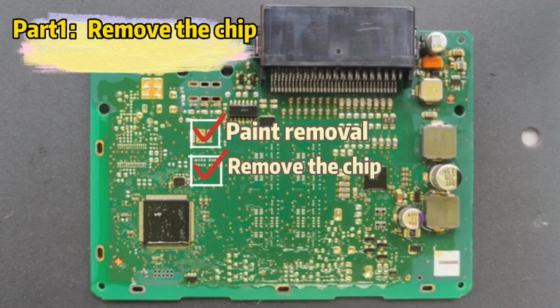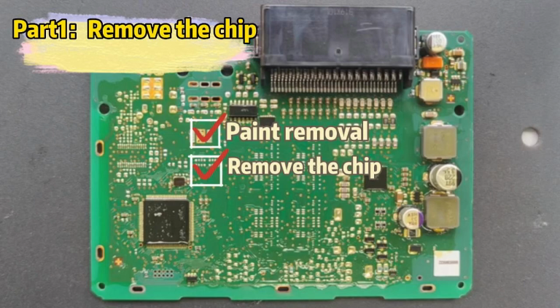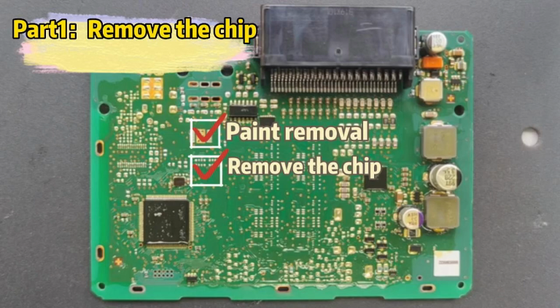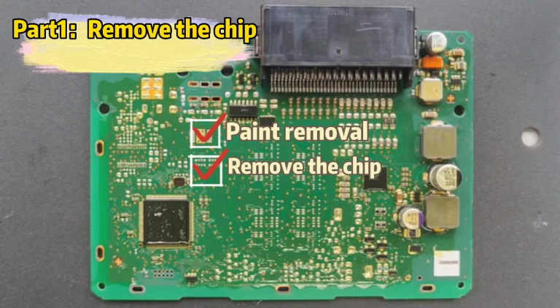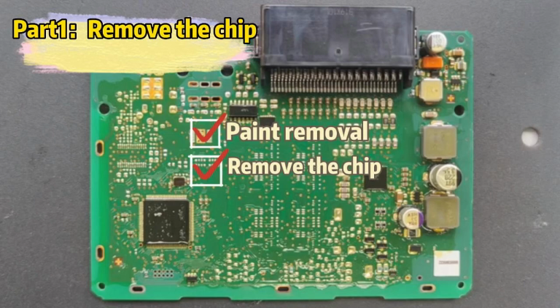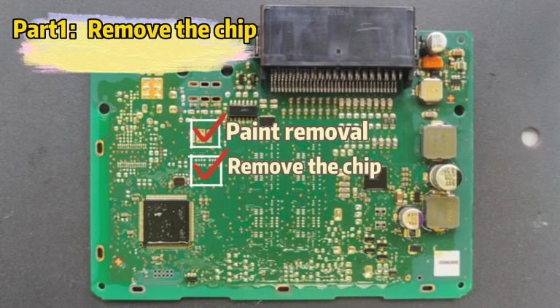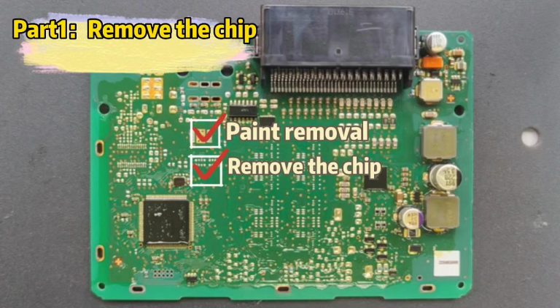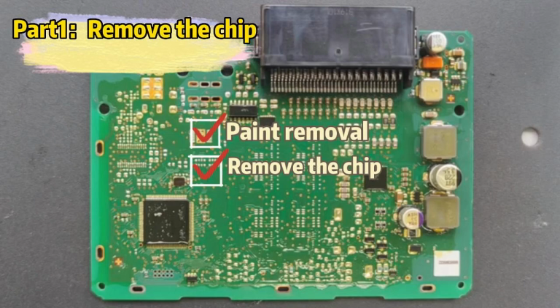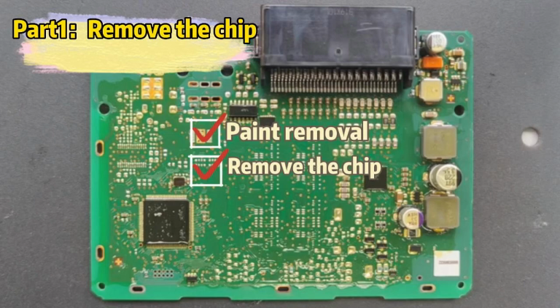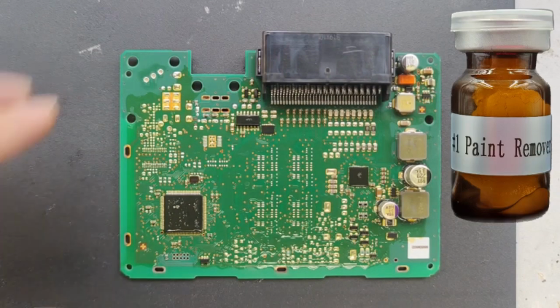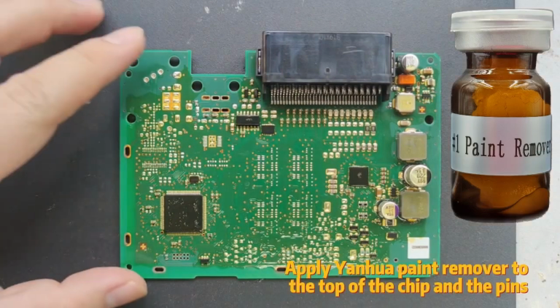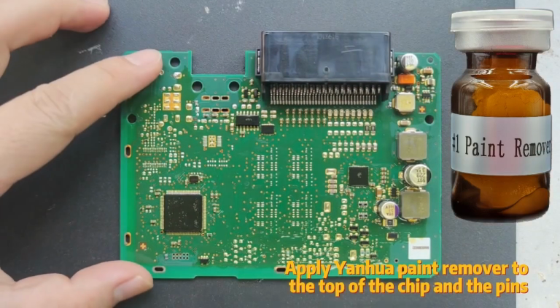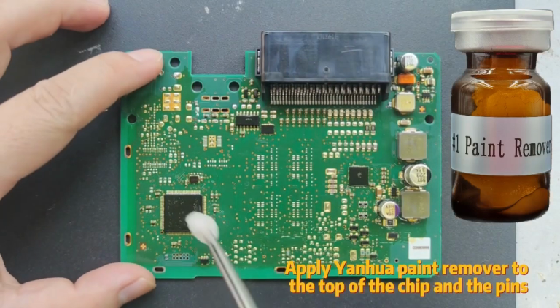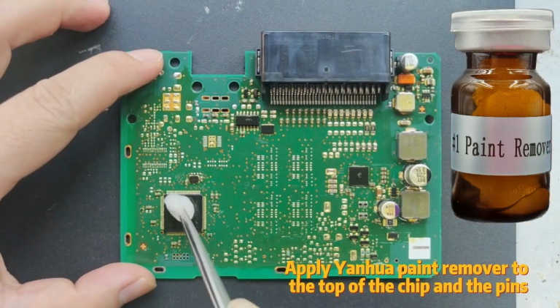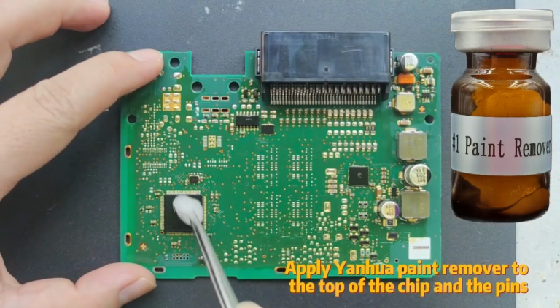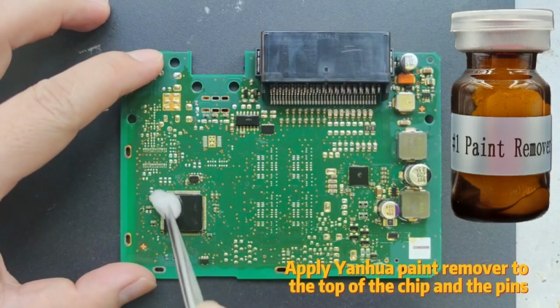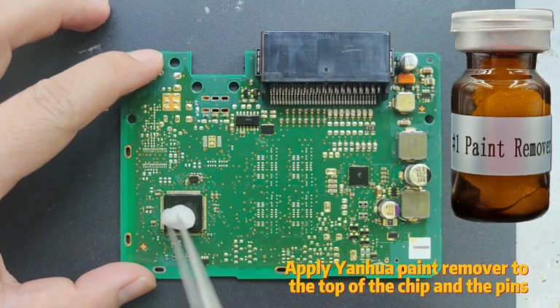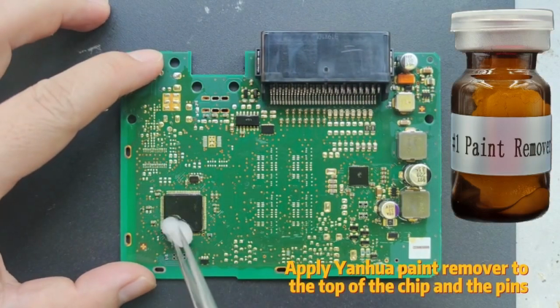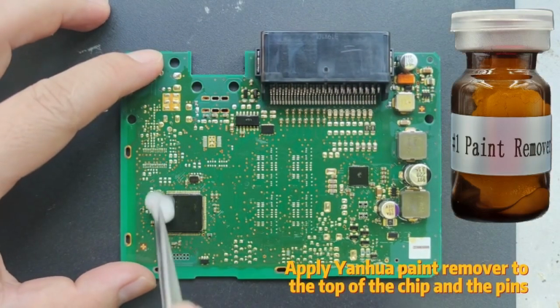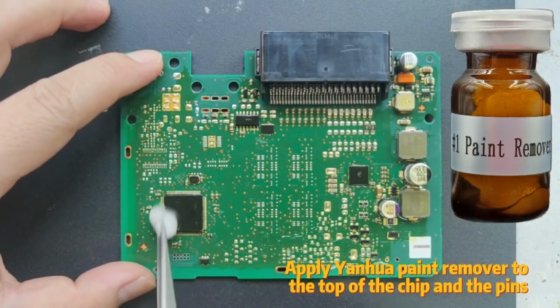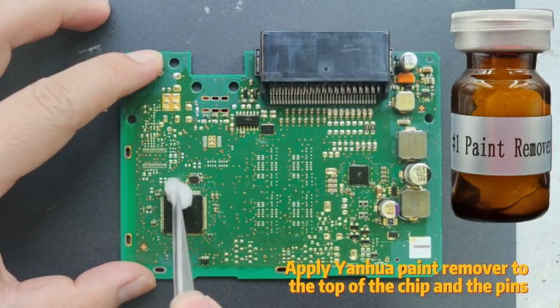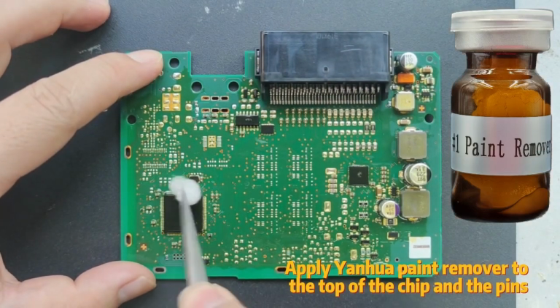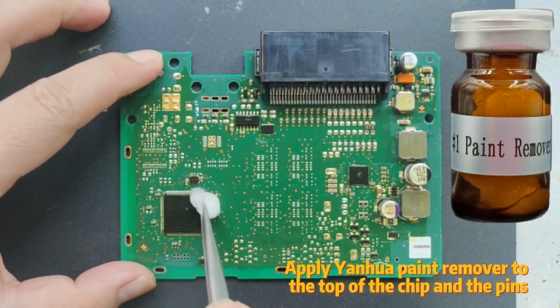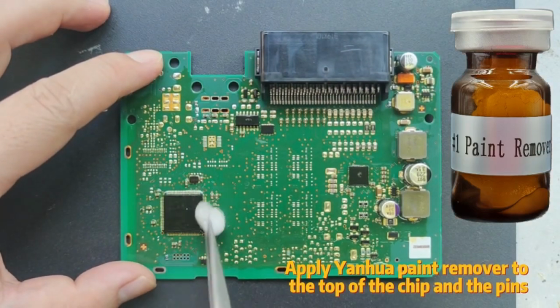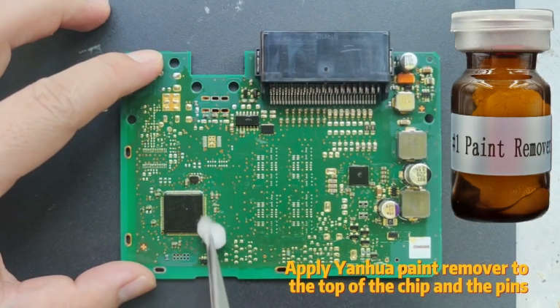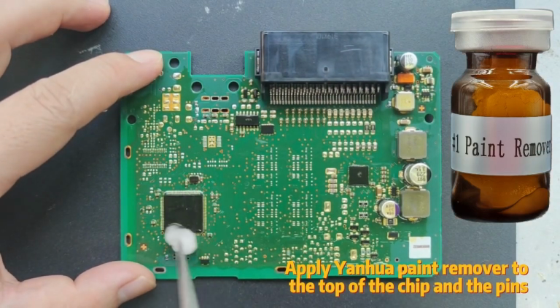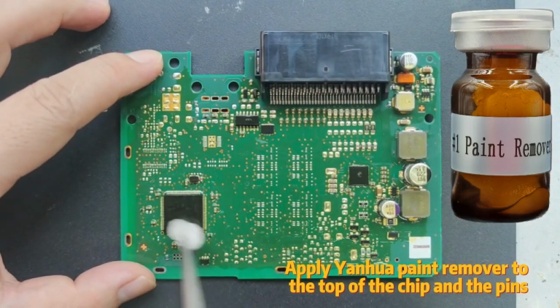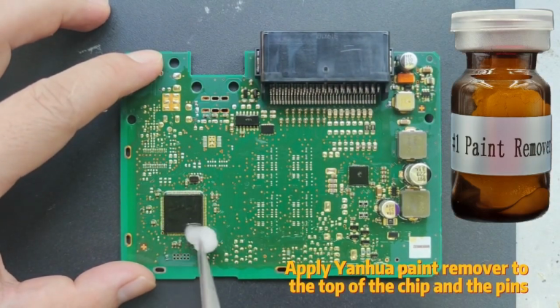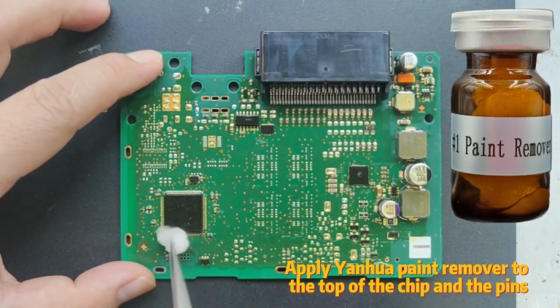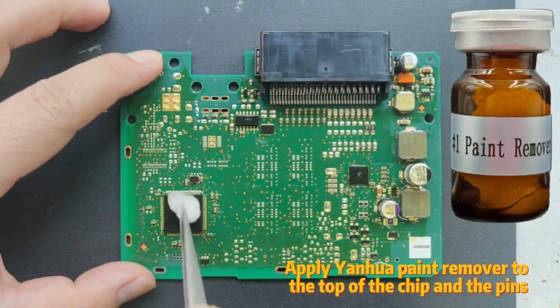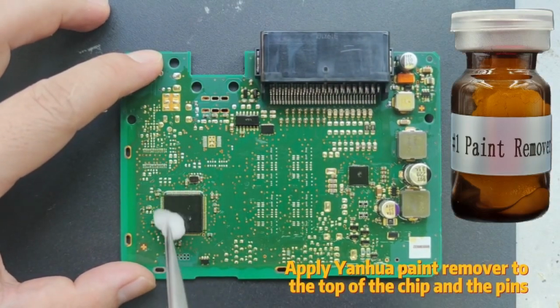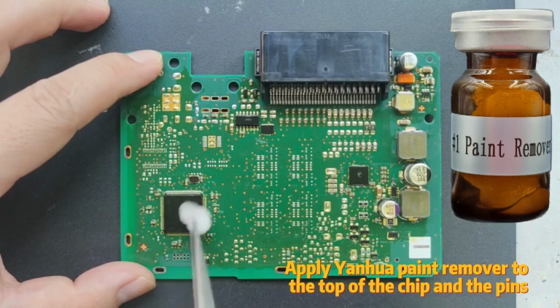Part 1: Remove the chip. Apply Yanhua Paint Remover to the top of the chip and the pins.